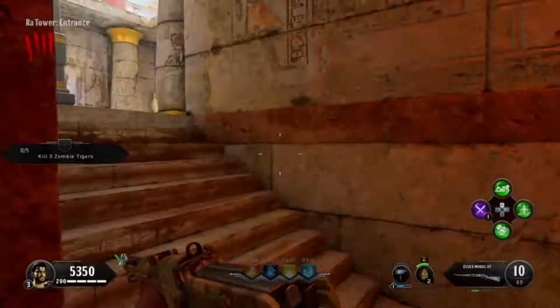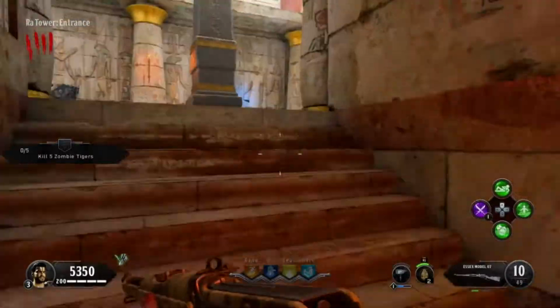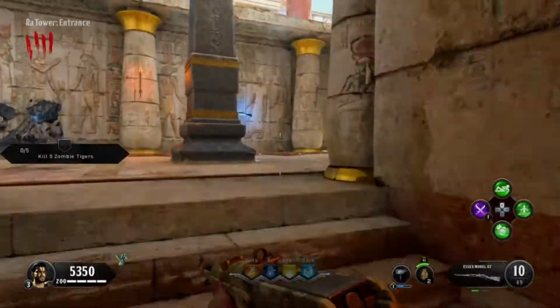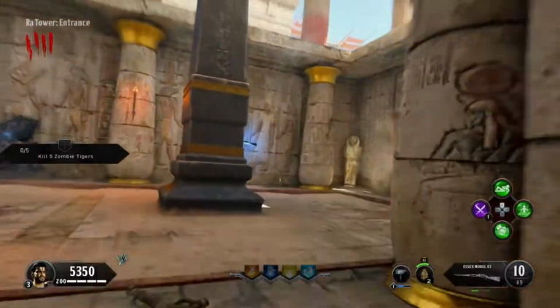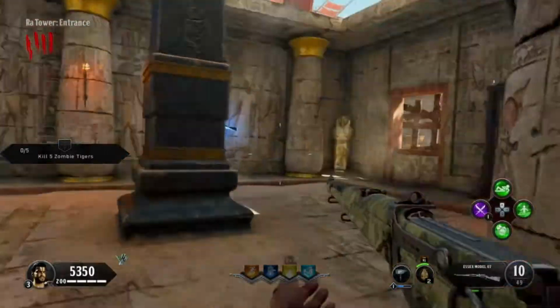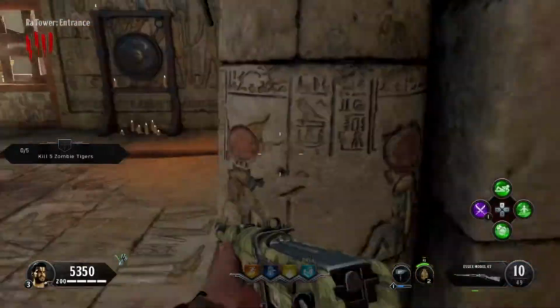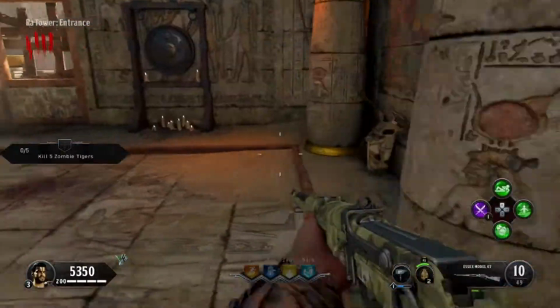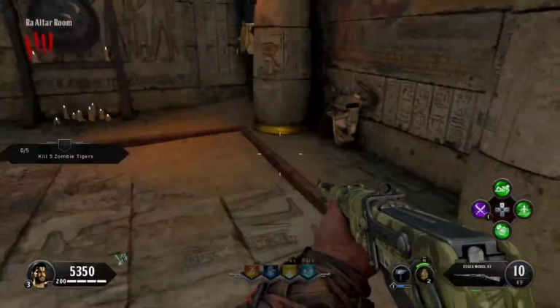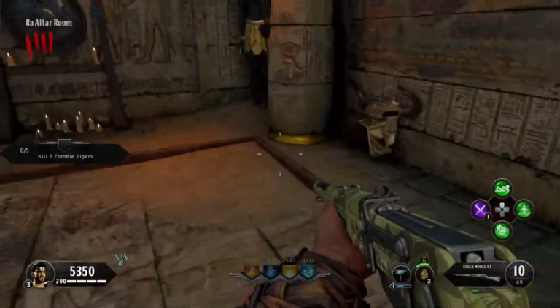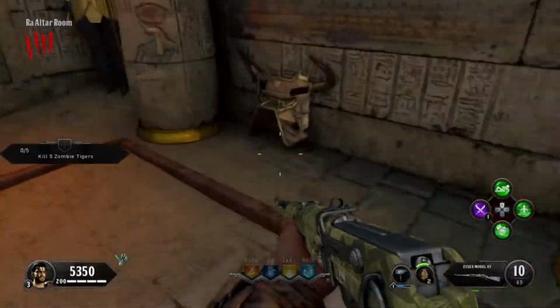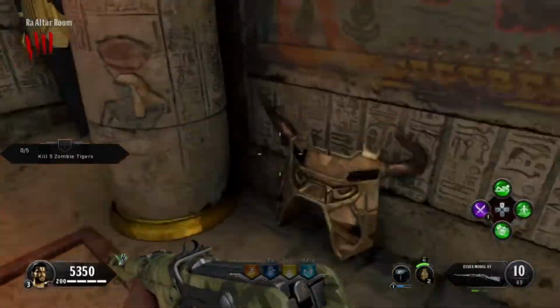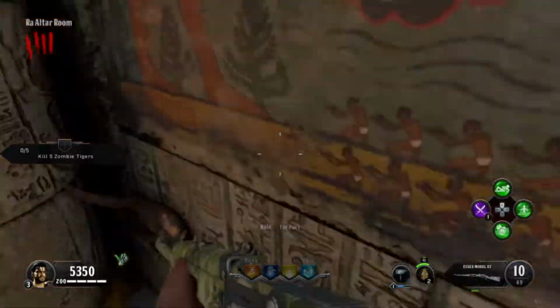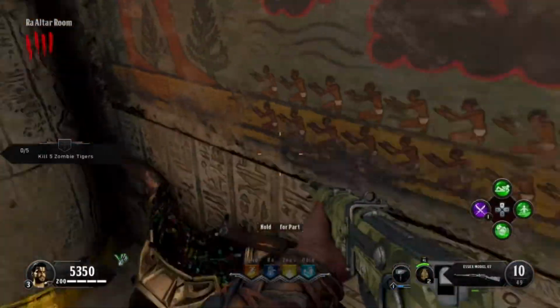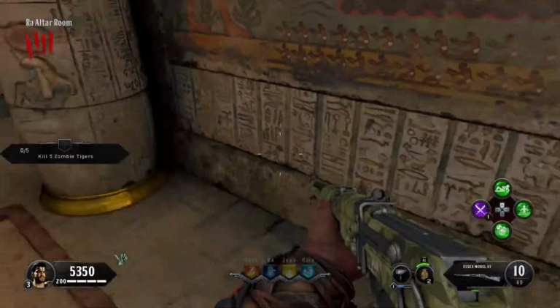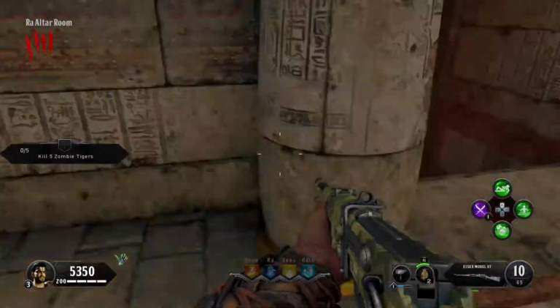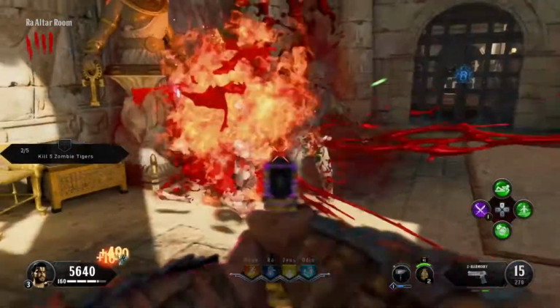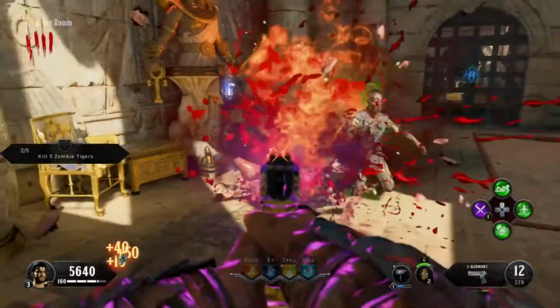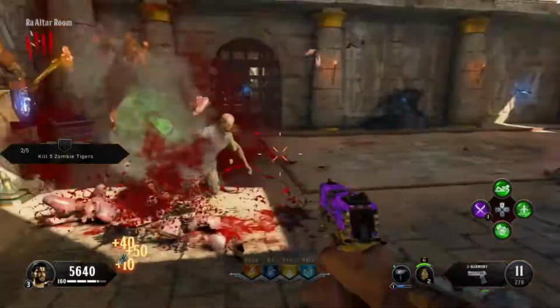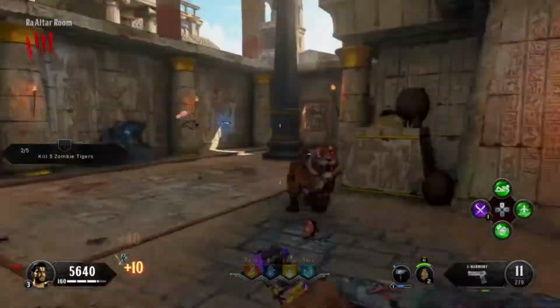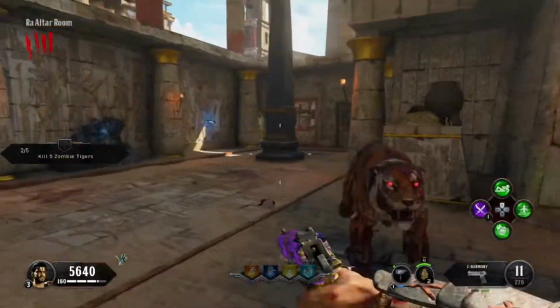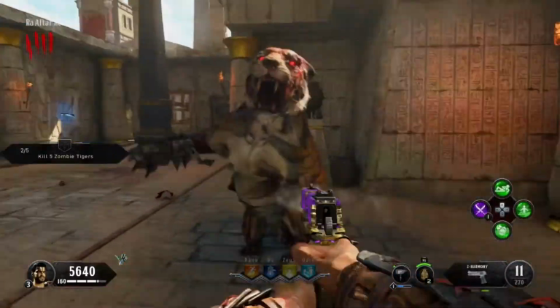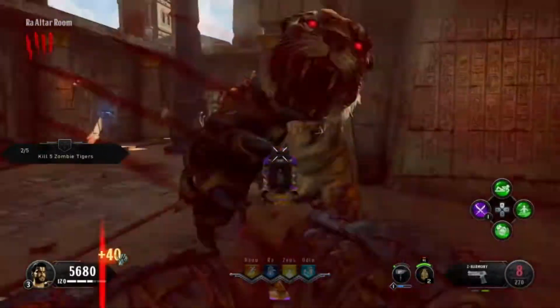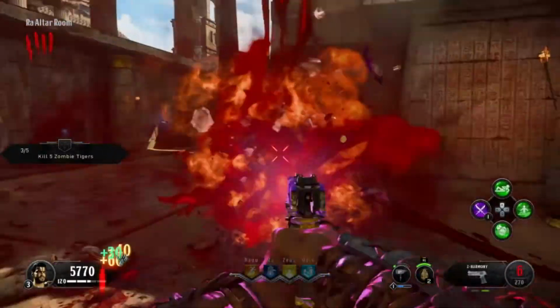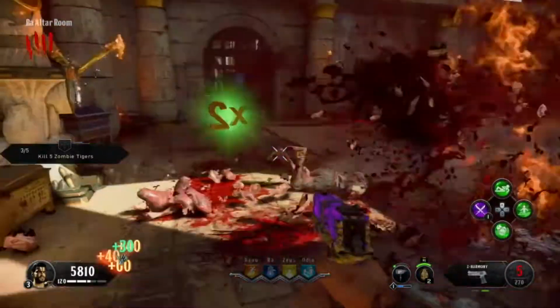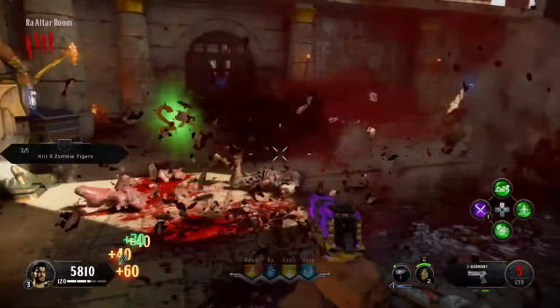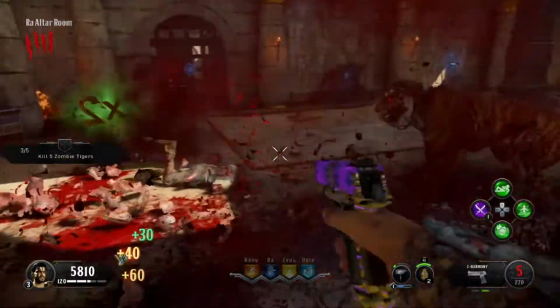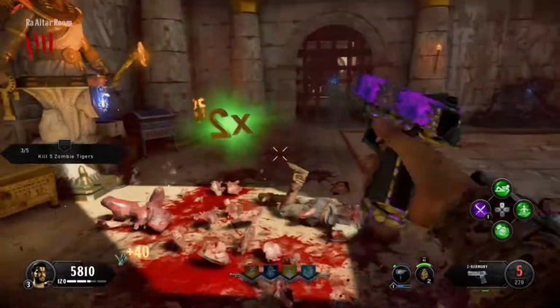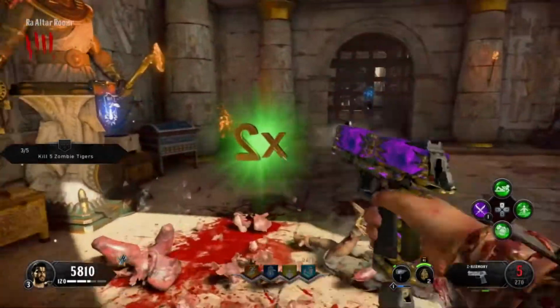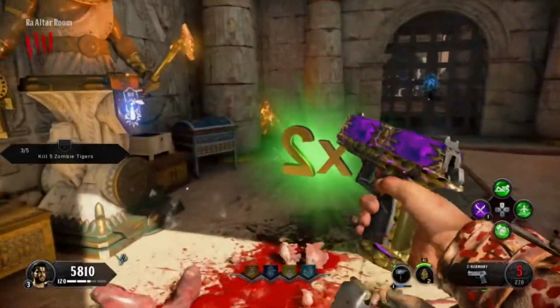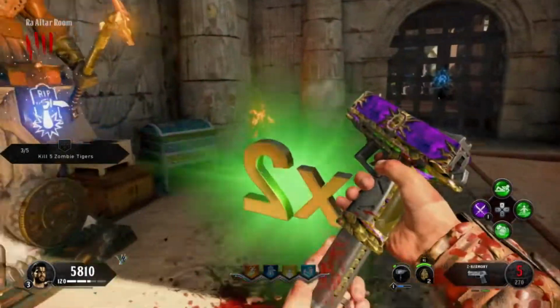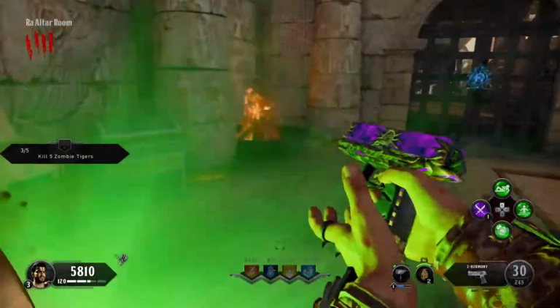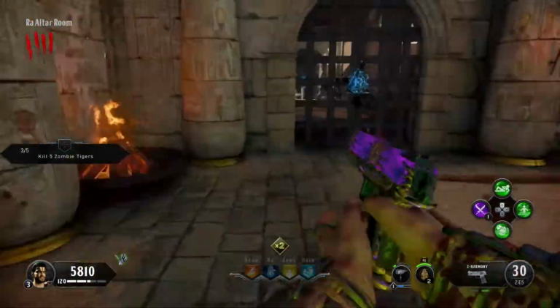Upon entering the temple of Ra, find the brazen bull part, kill the champion, and then head across the bridge and kill the next champion.